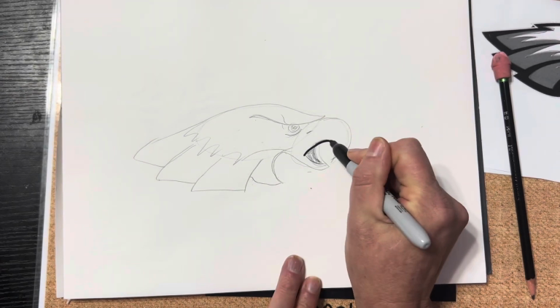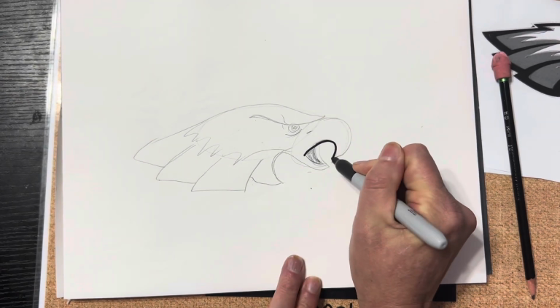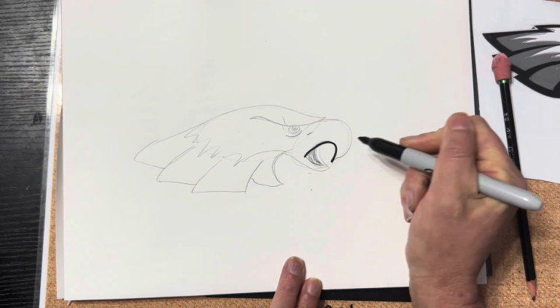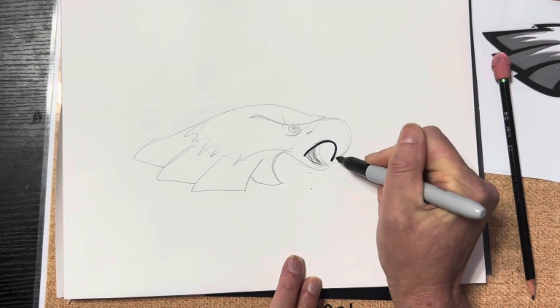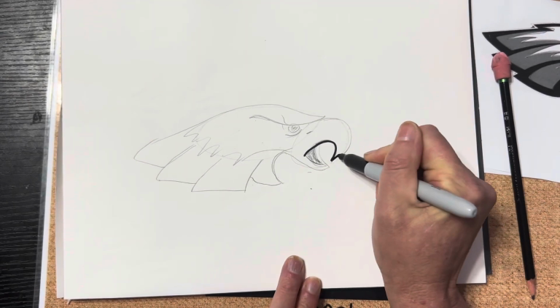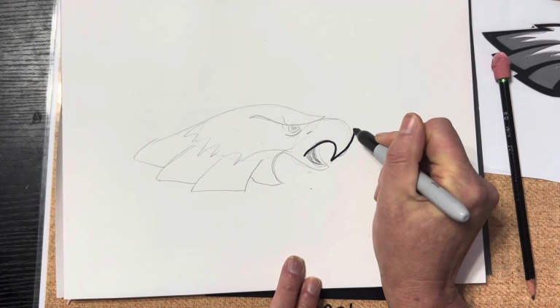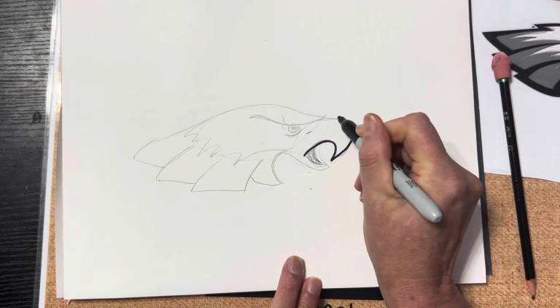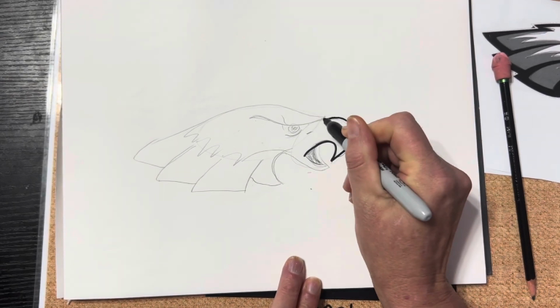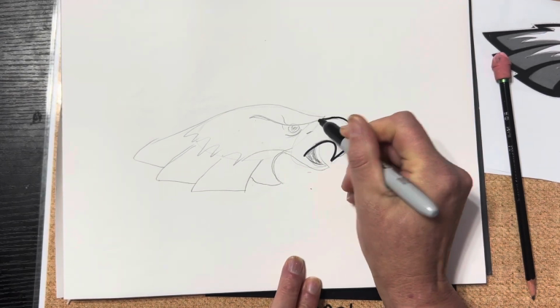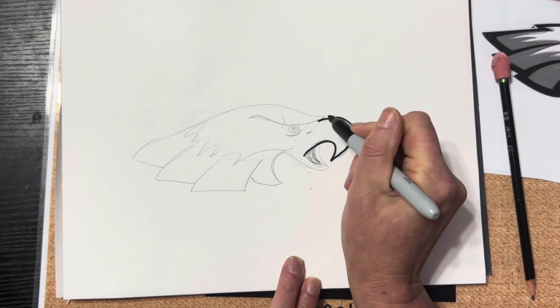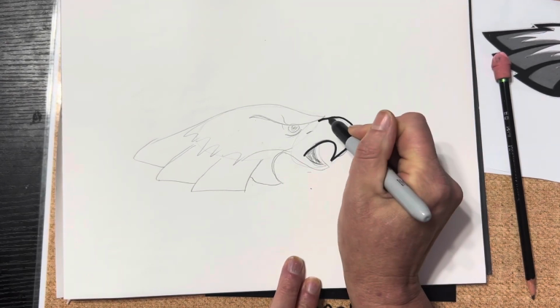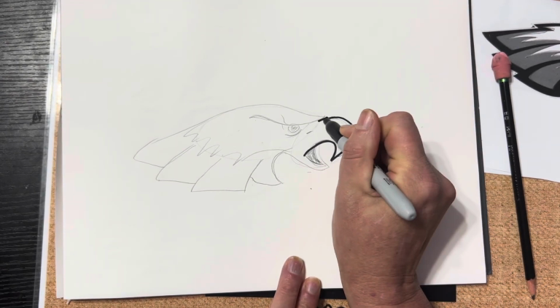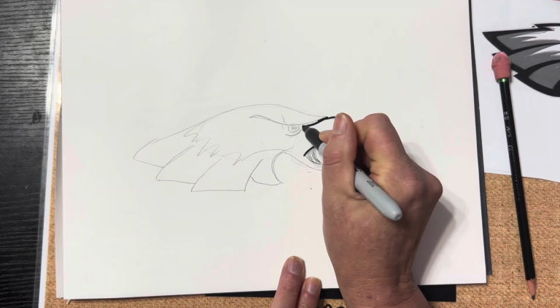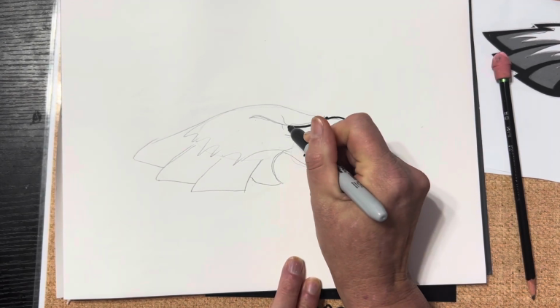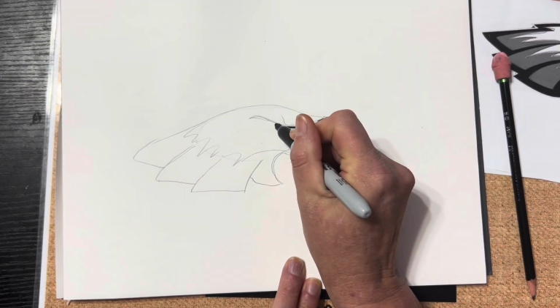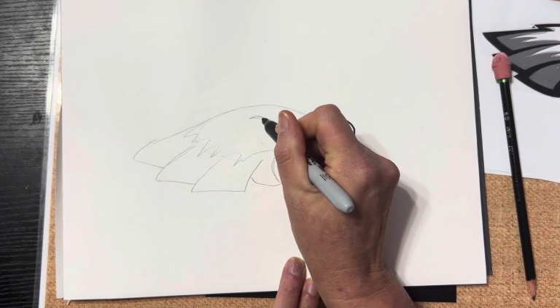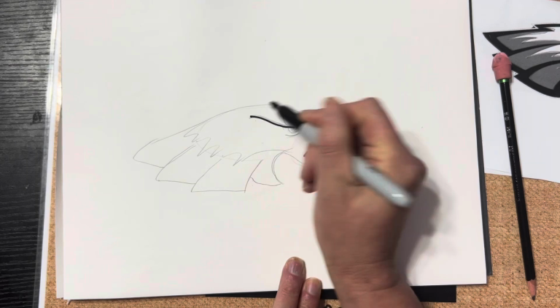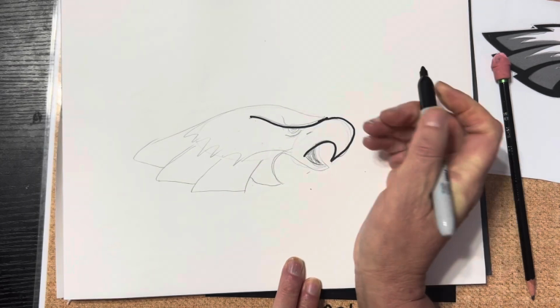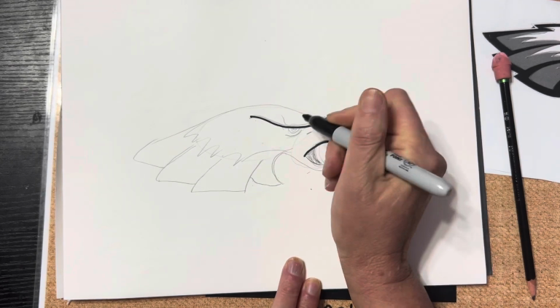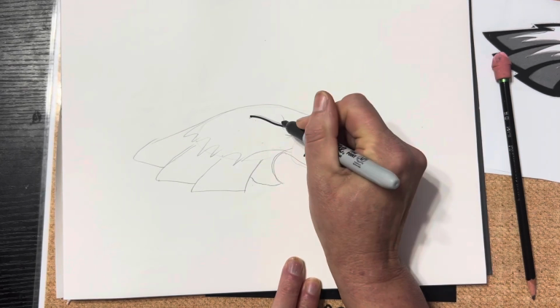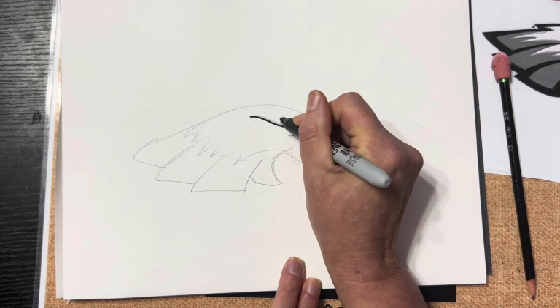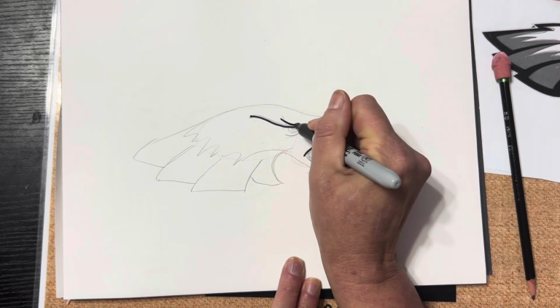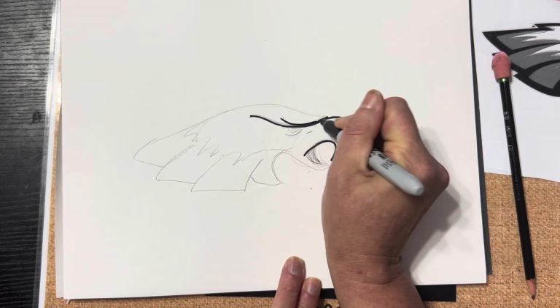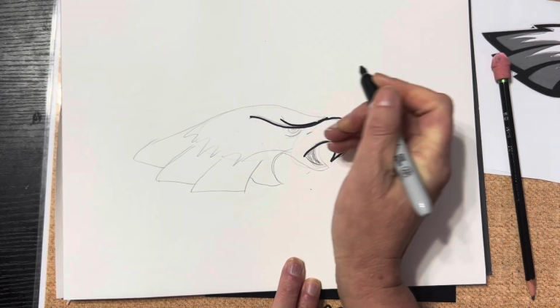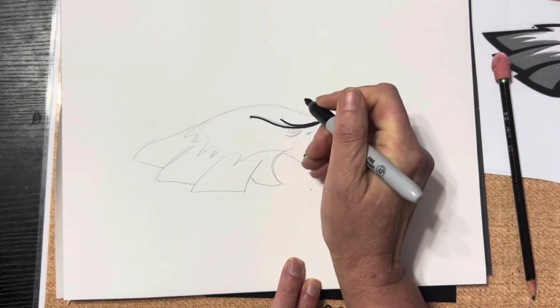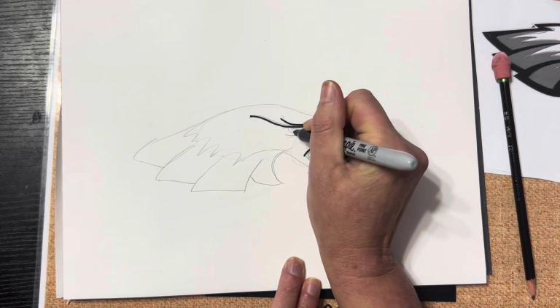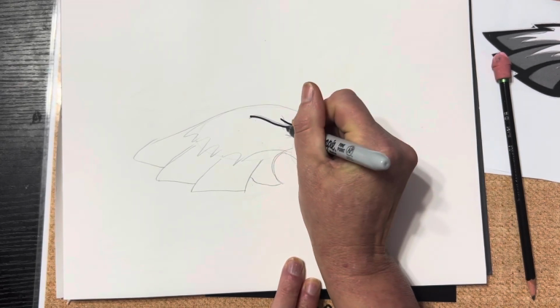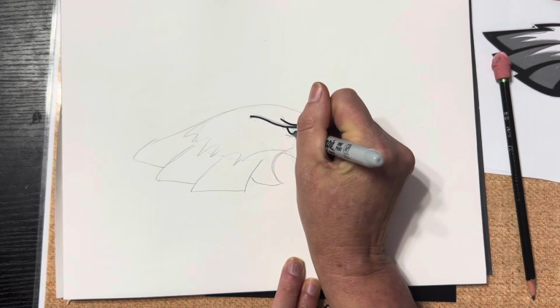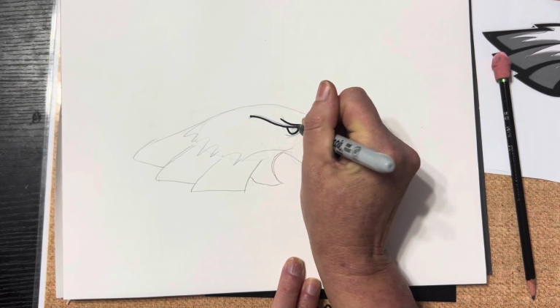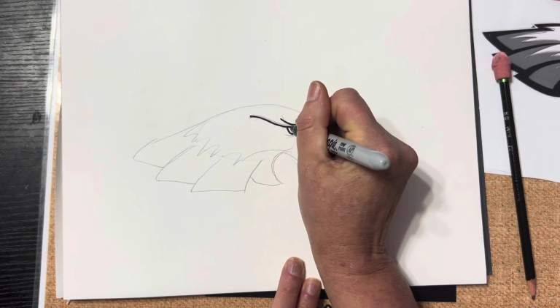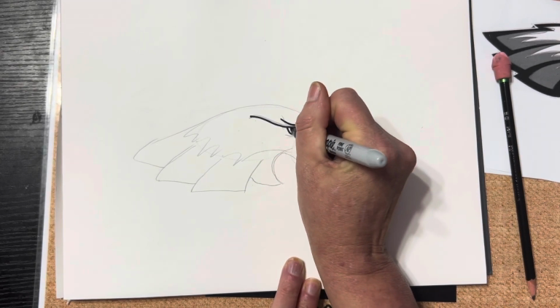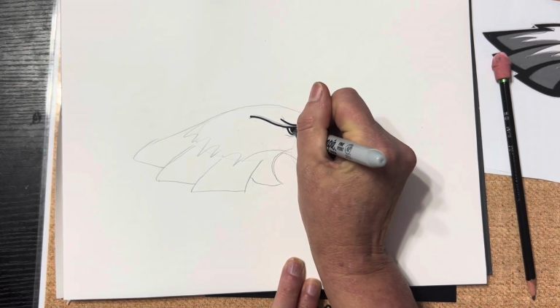Now it's time to outline with a Sharpie, so I'm just going to go over my lines and outline everything in.